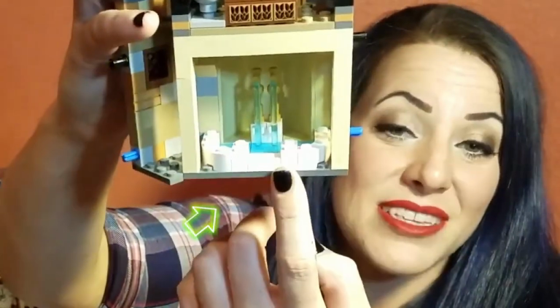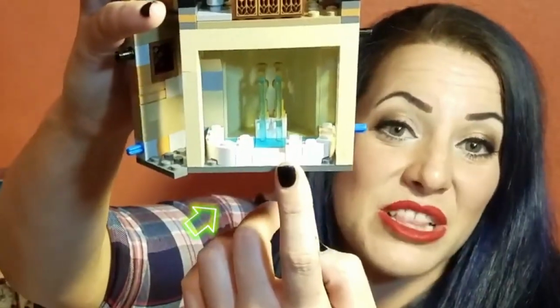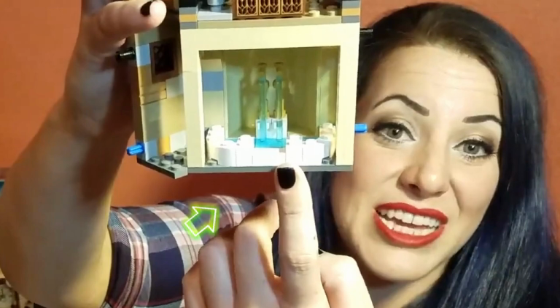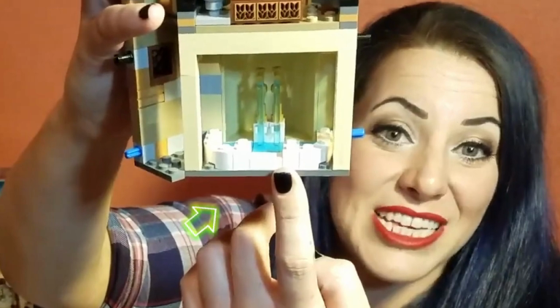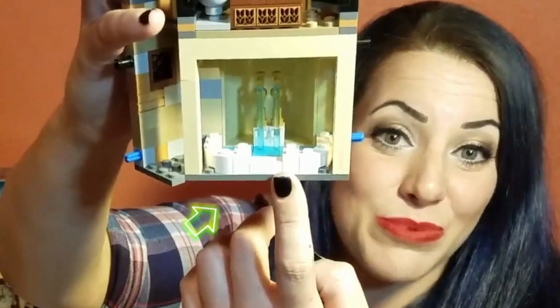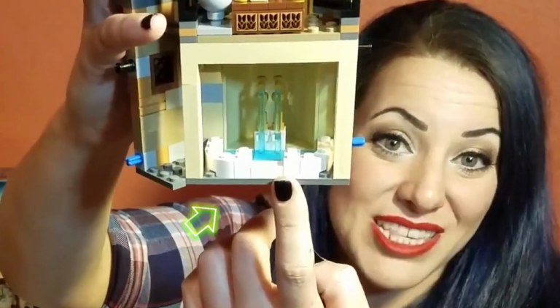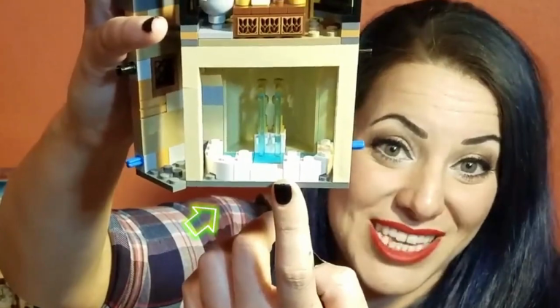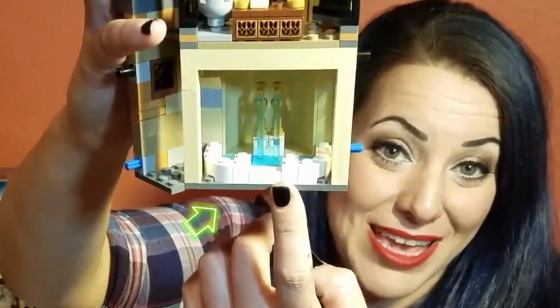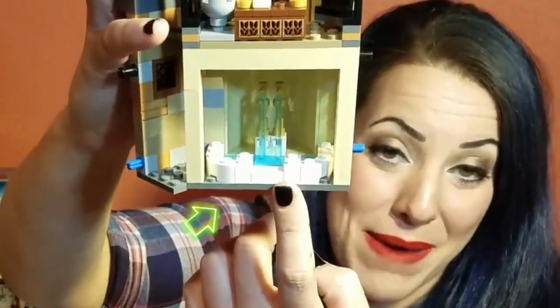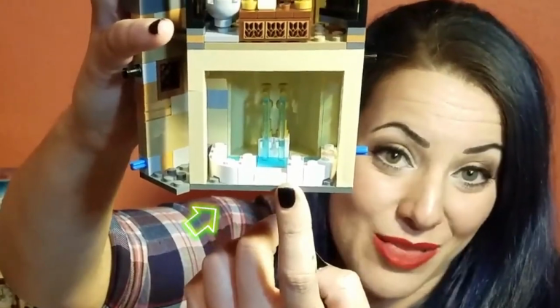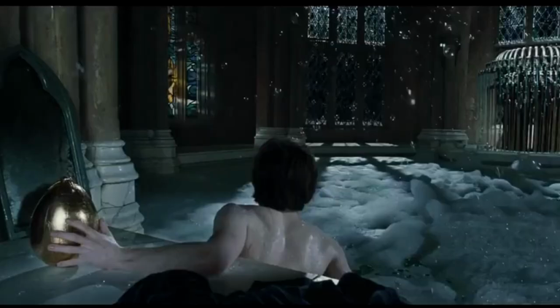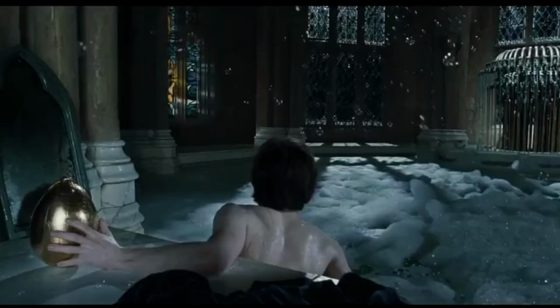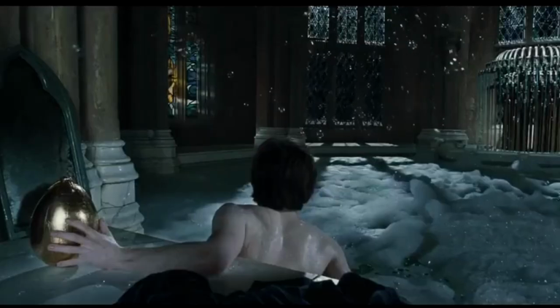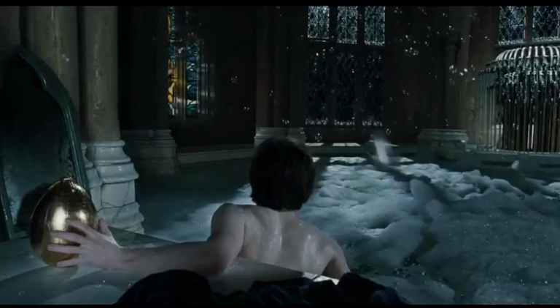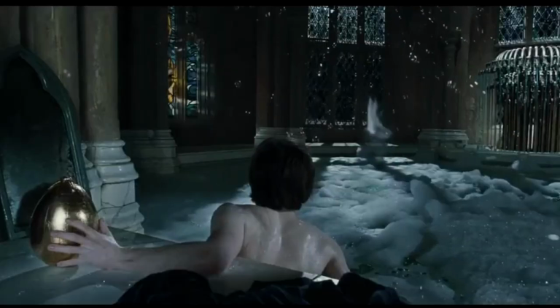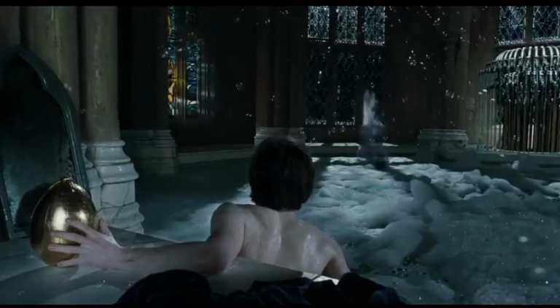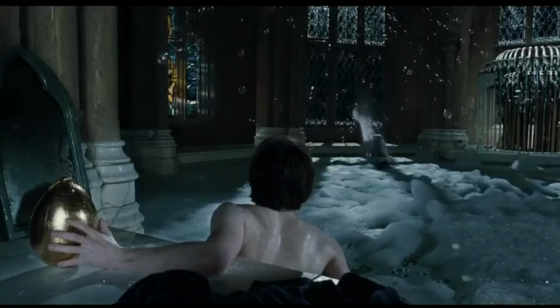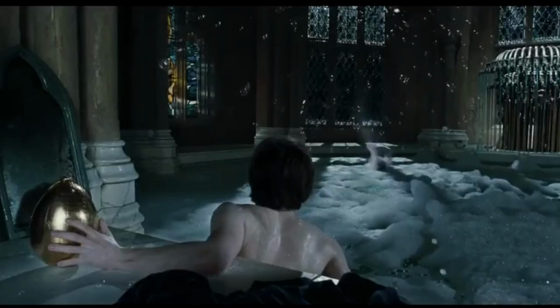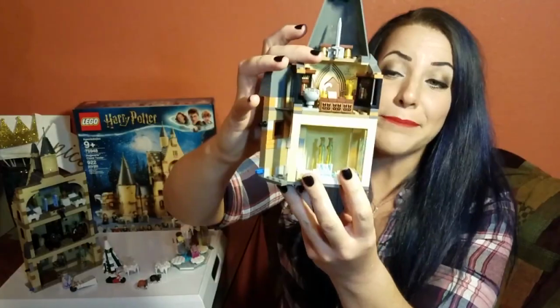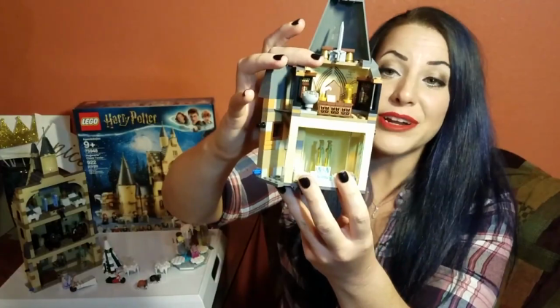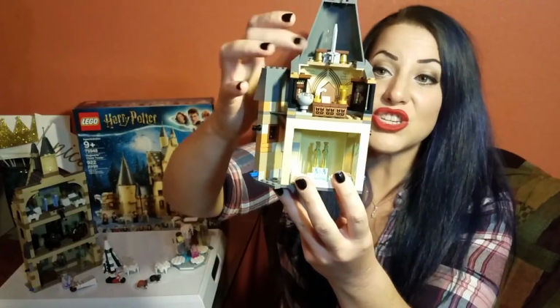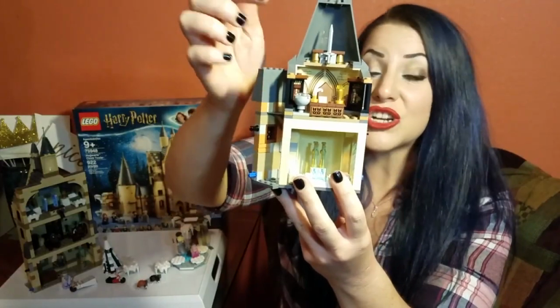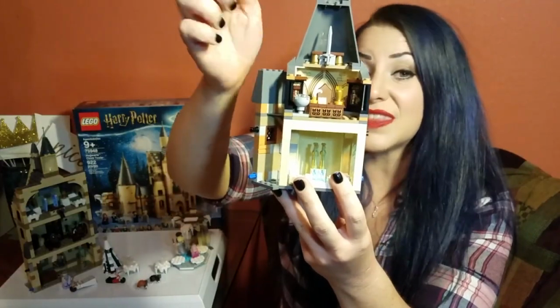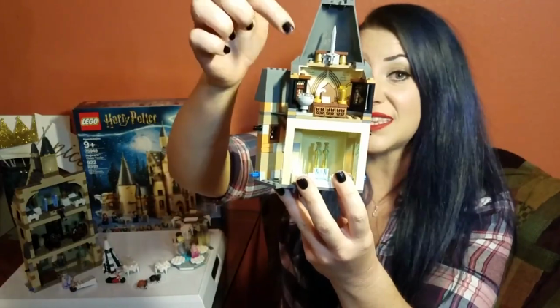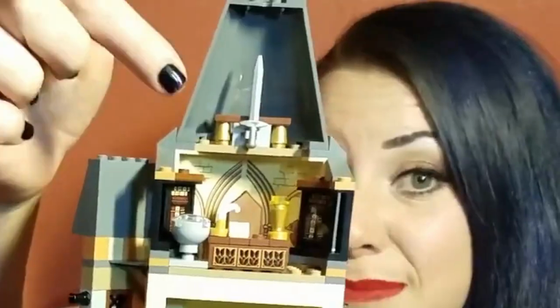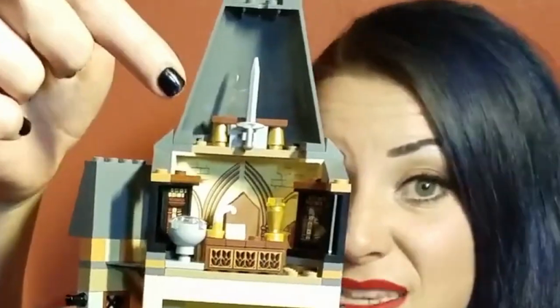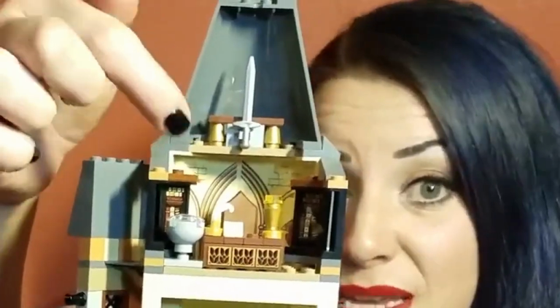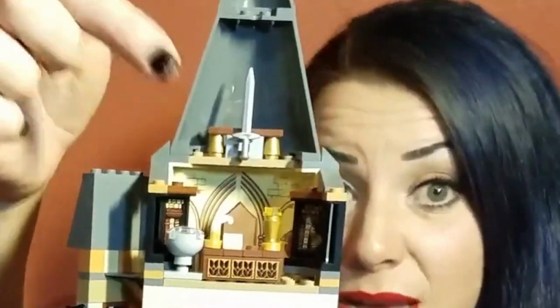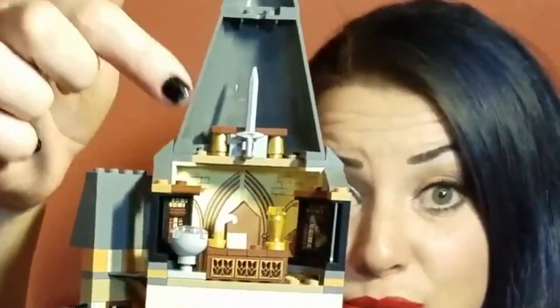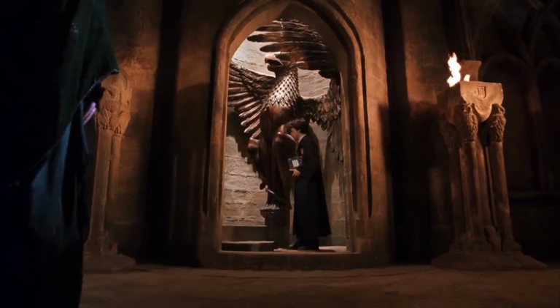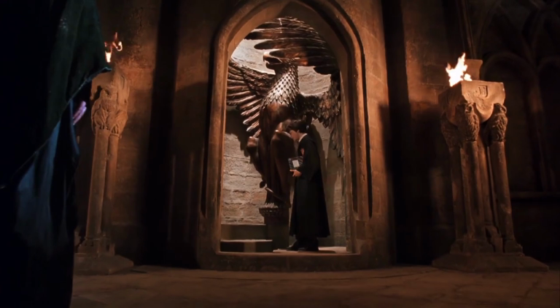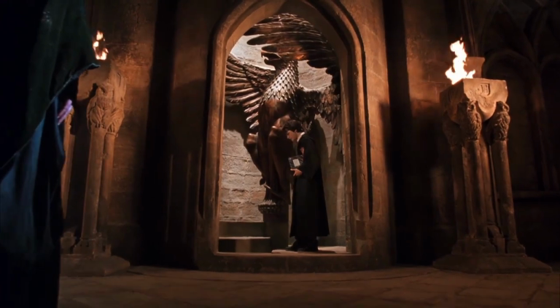I'm pretty sure this is meant to be Dumbledore's office.